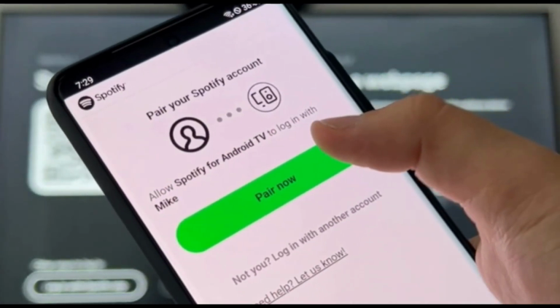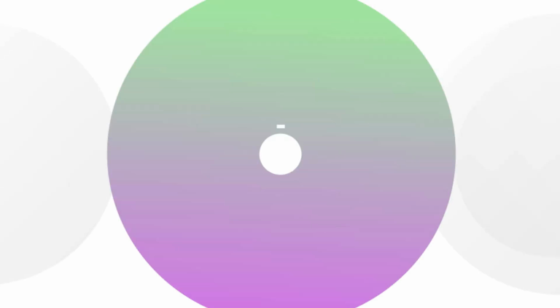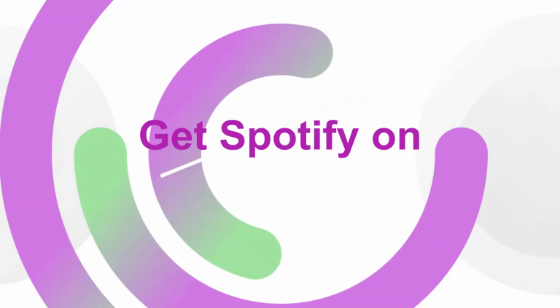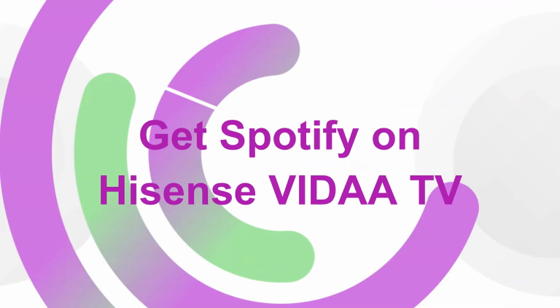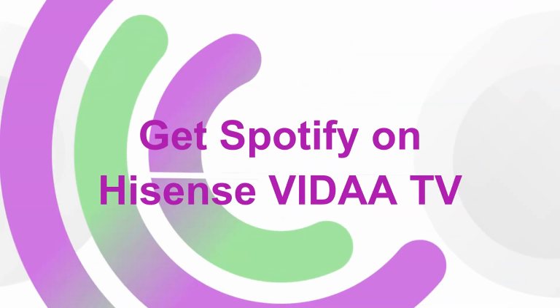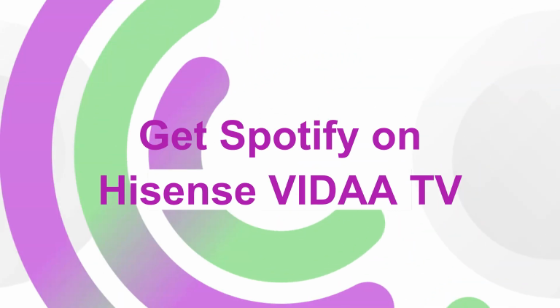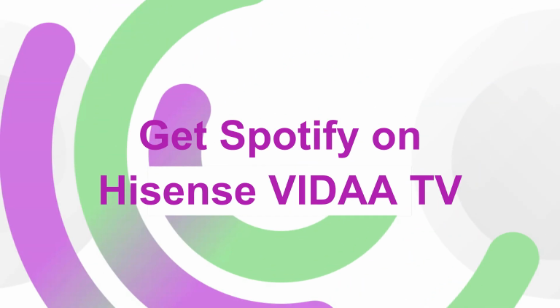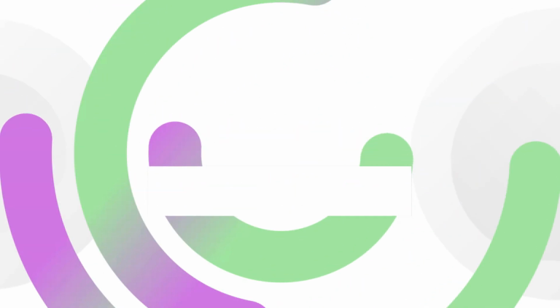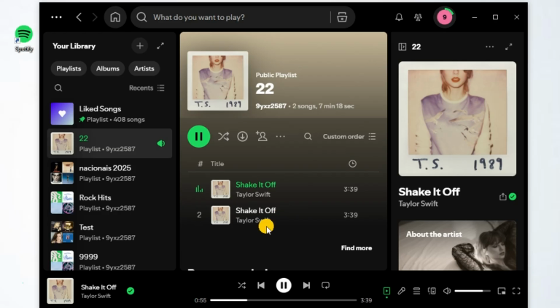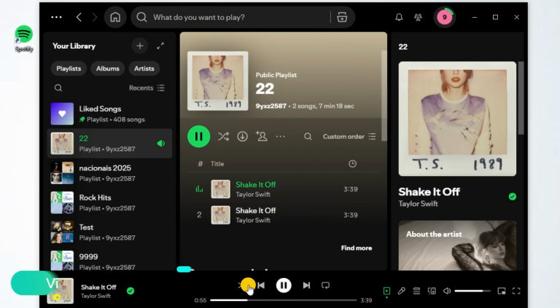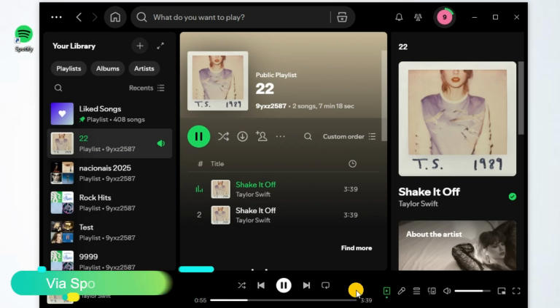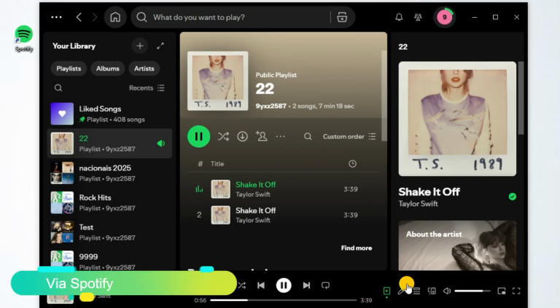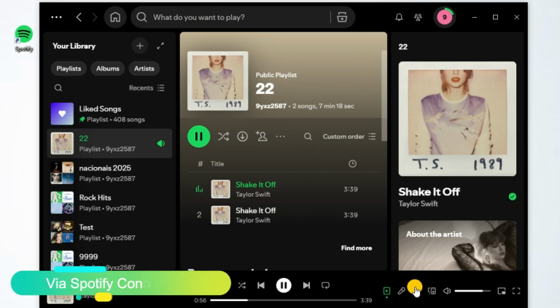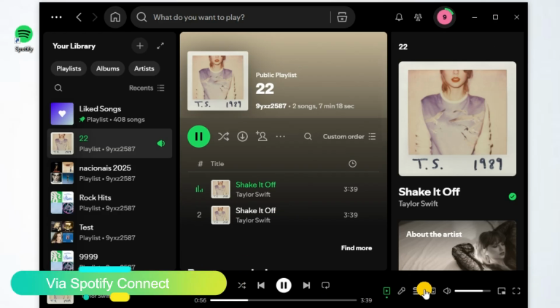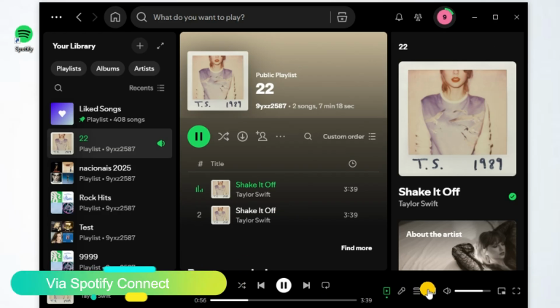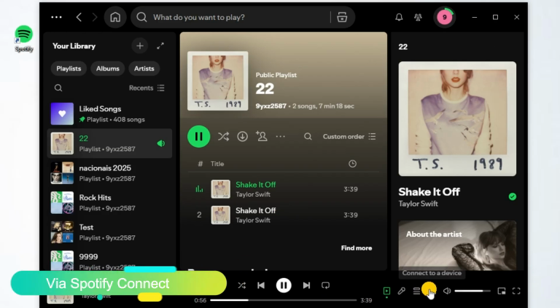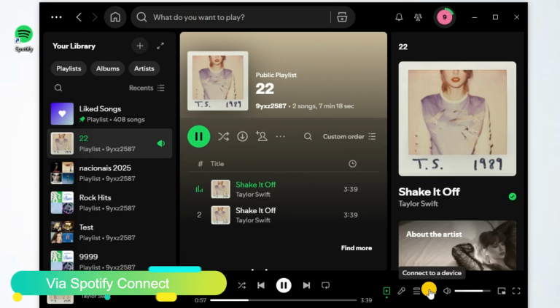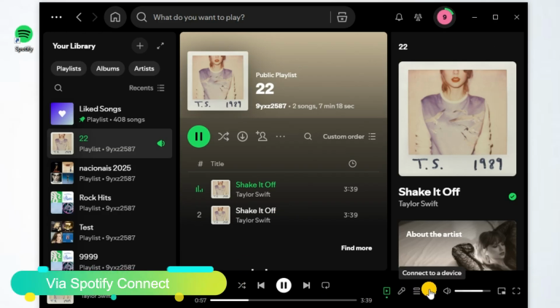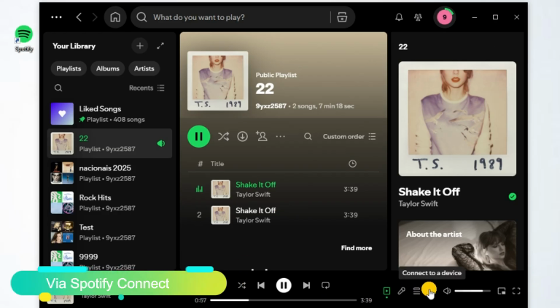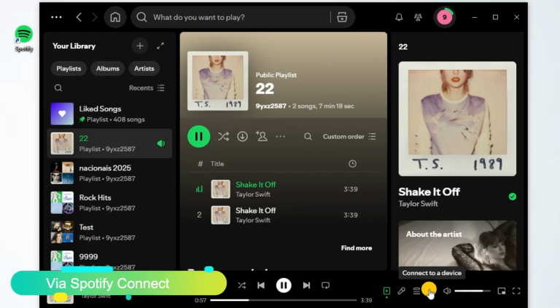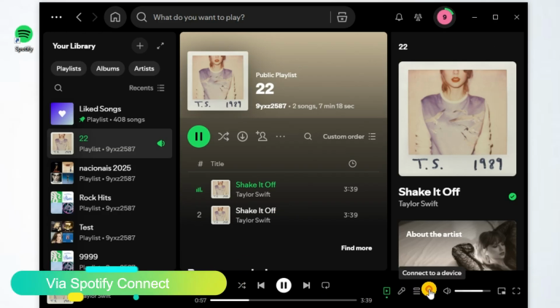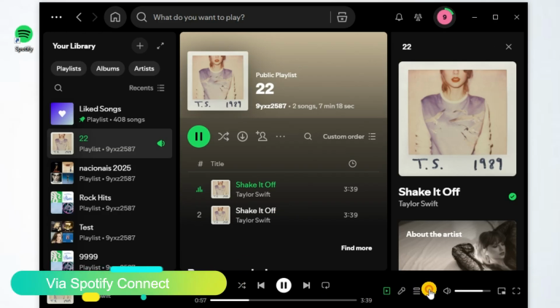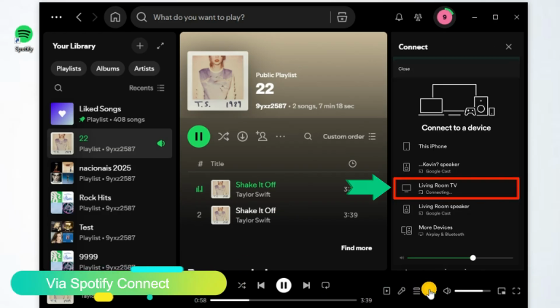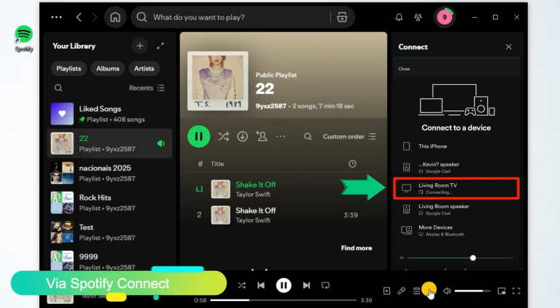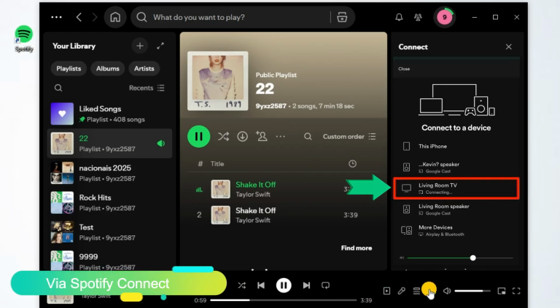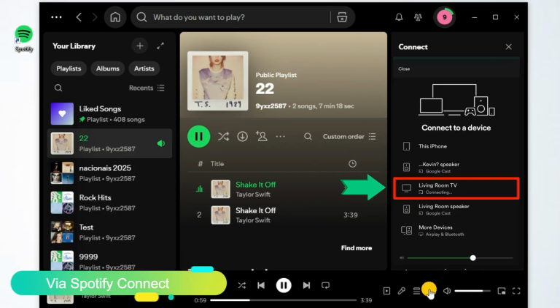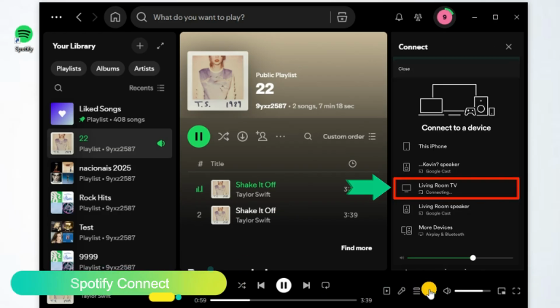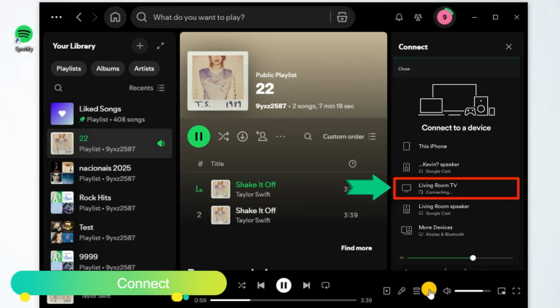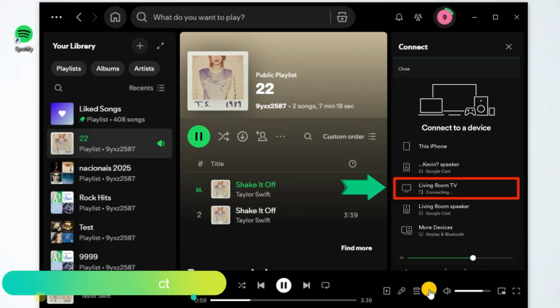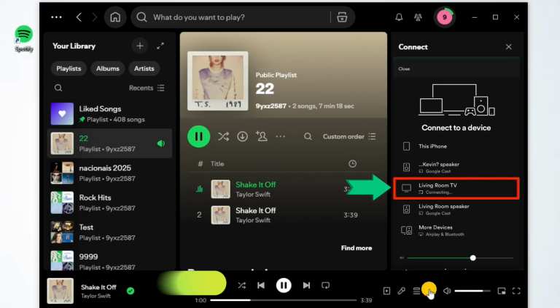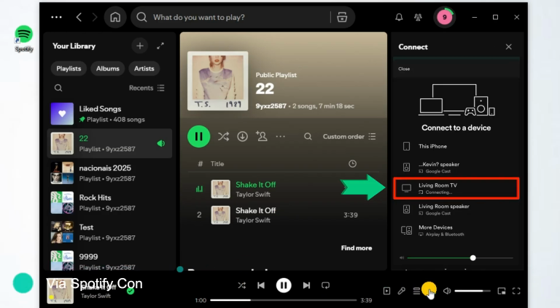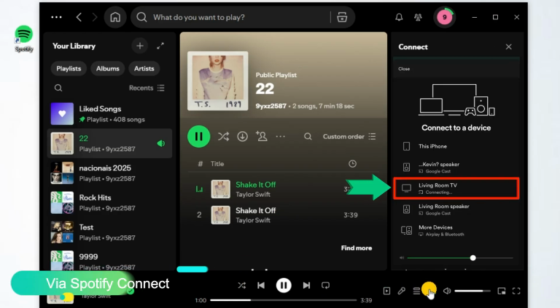For Hisense's VIDAA TV, you can open the Spotify app on your computer. Click the Devices Available icon to choose your Hisense Smart TV to connect.